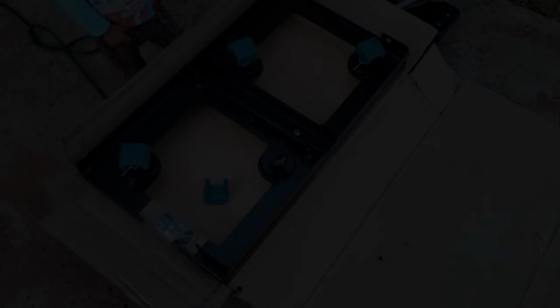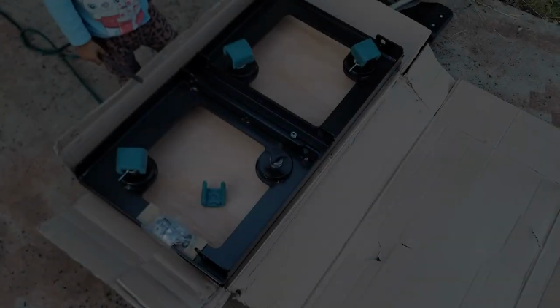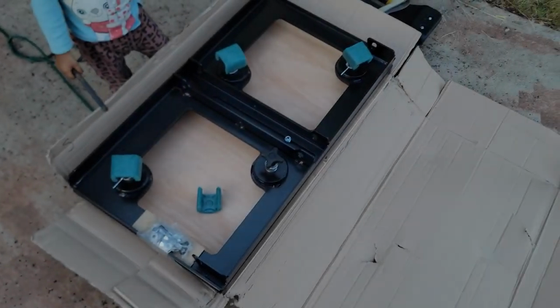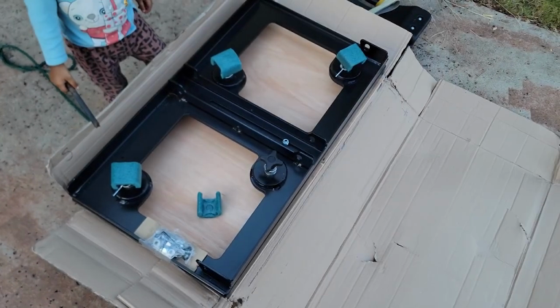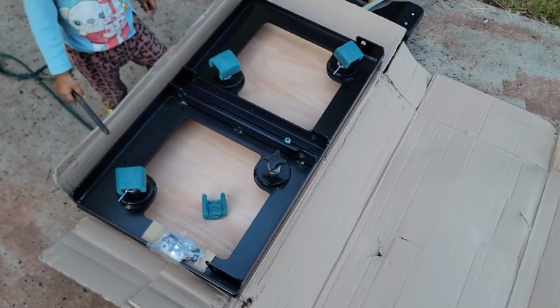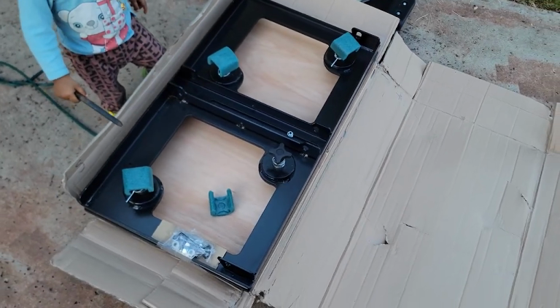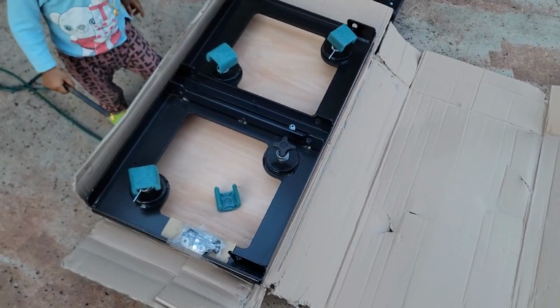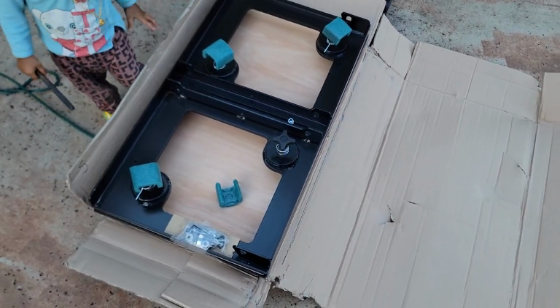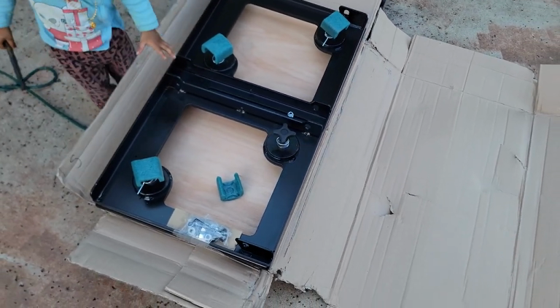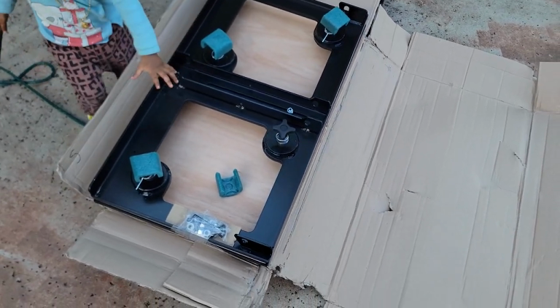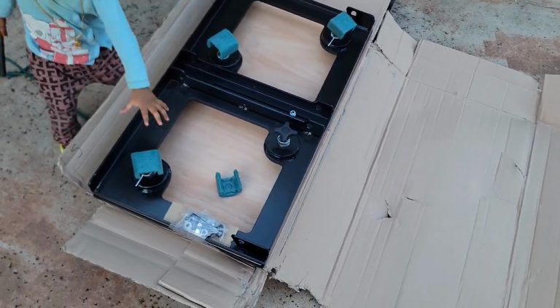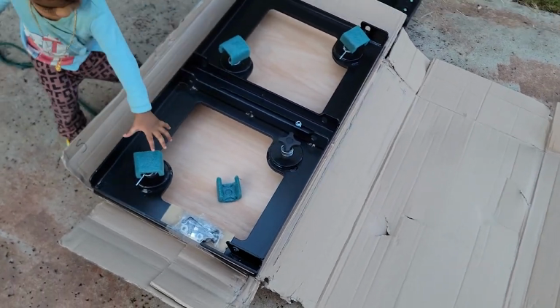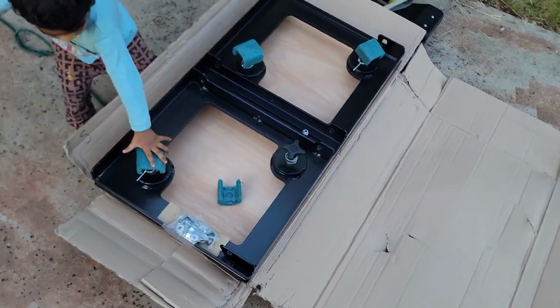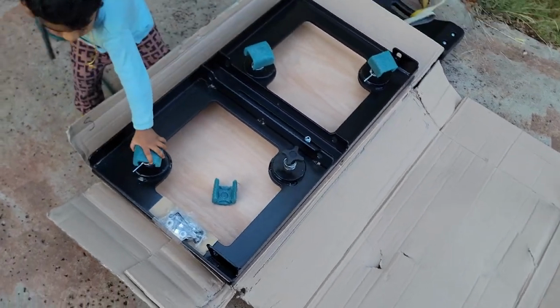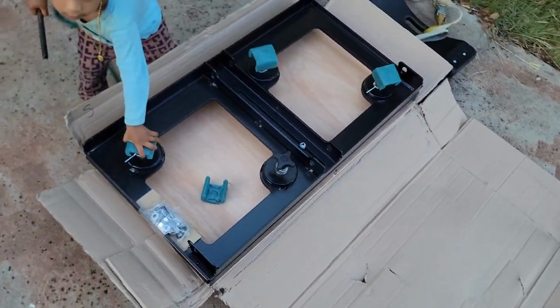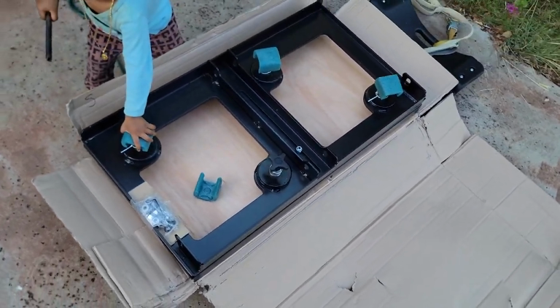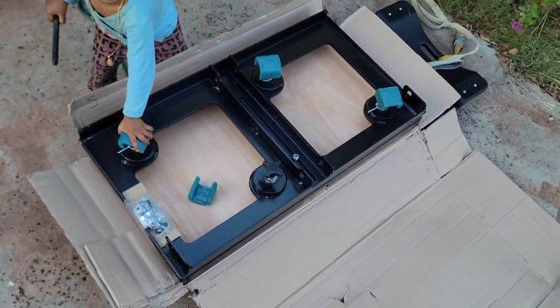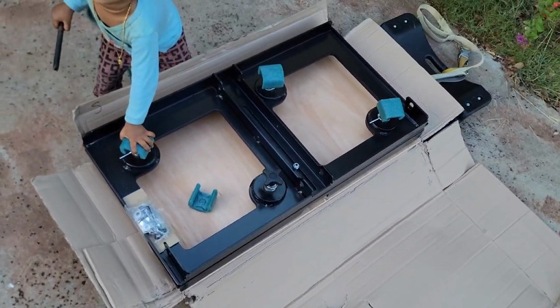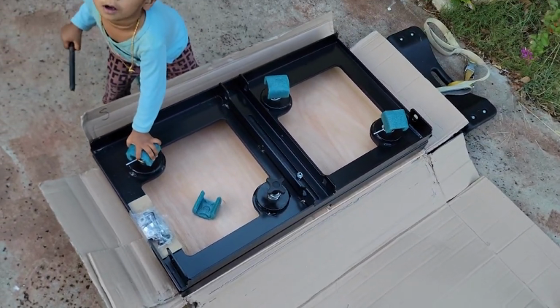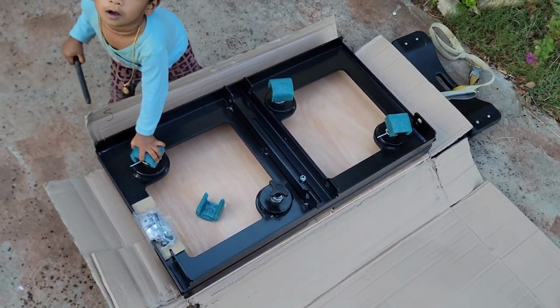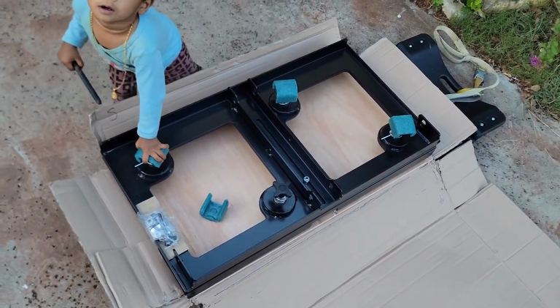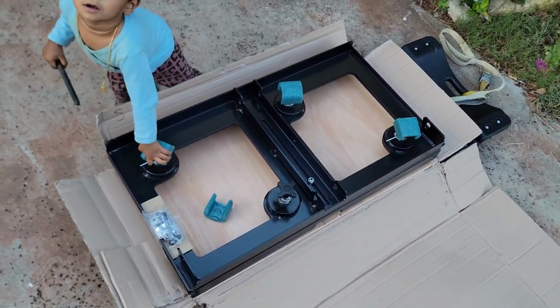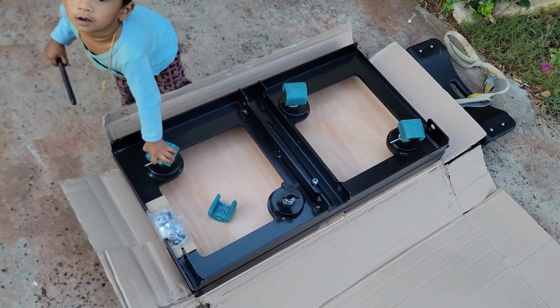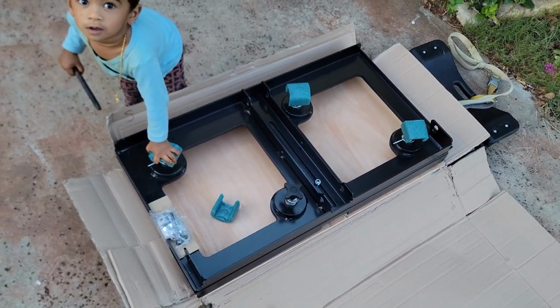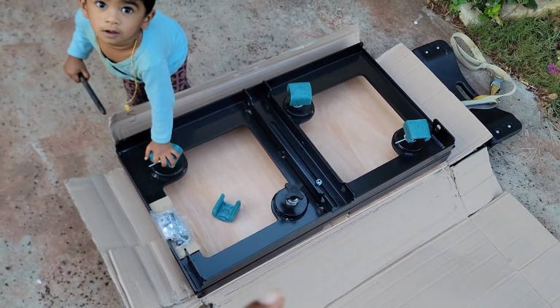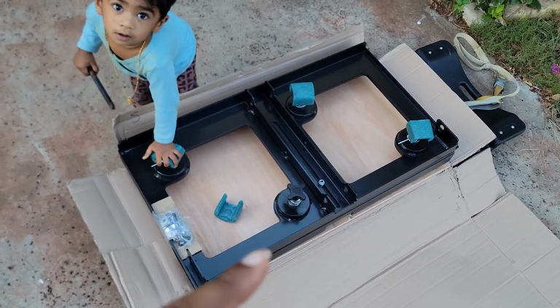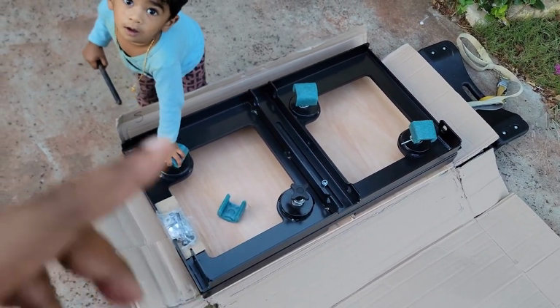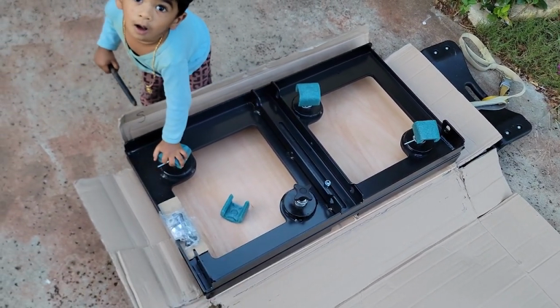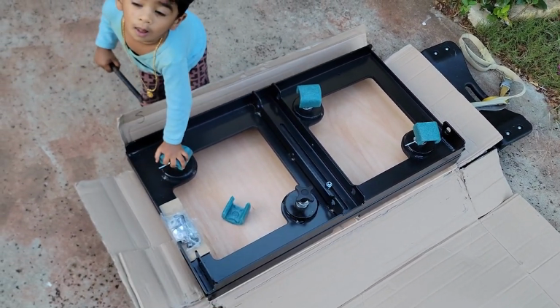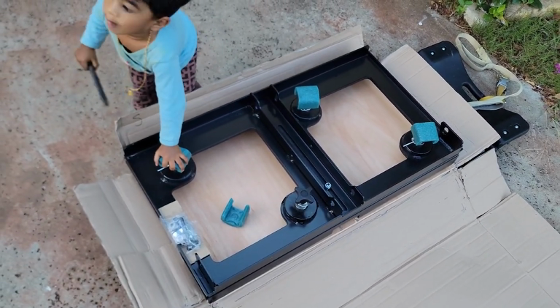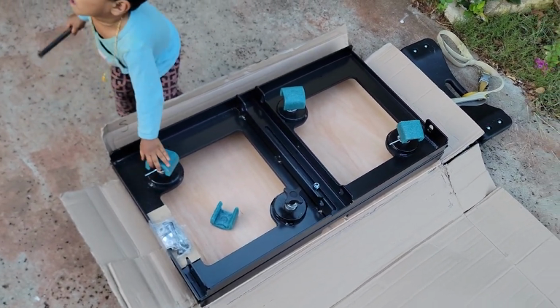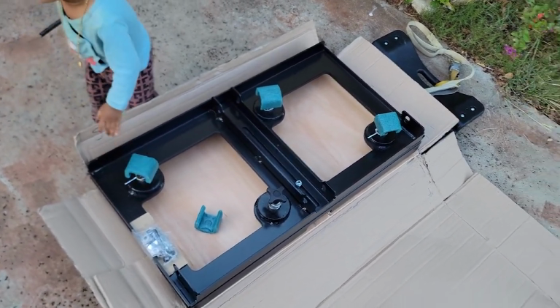I'm installing the double seat swivel for the Sprinter van.